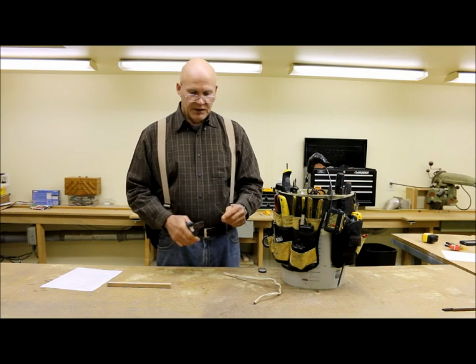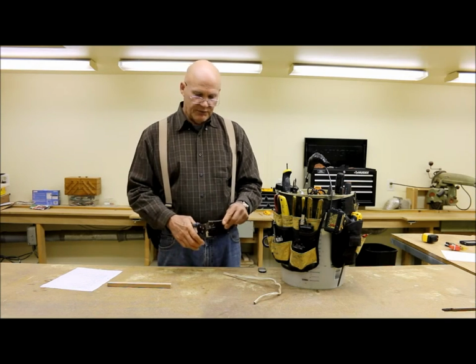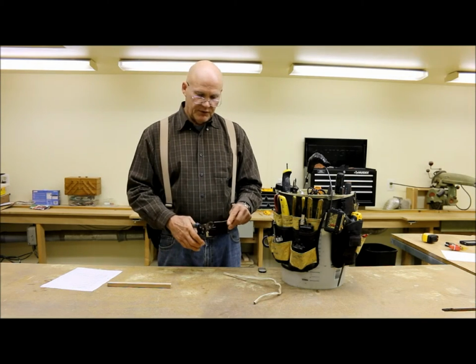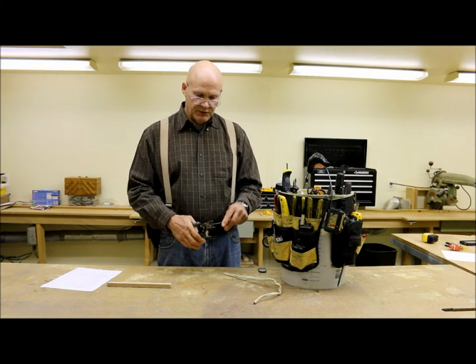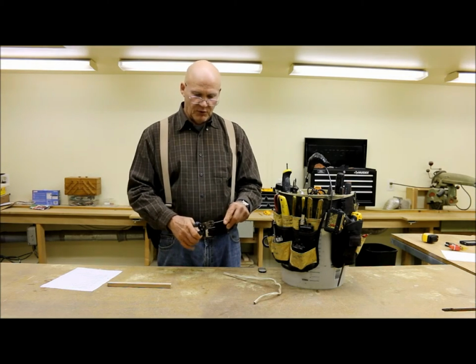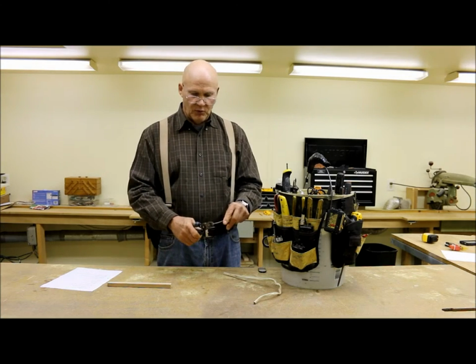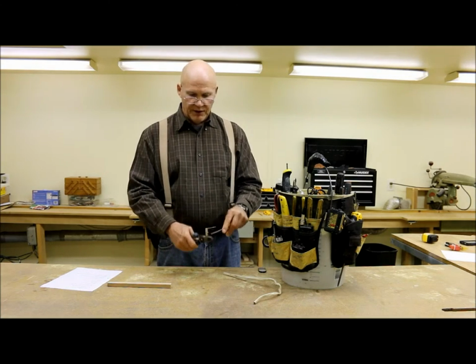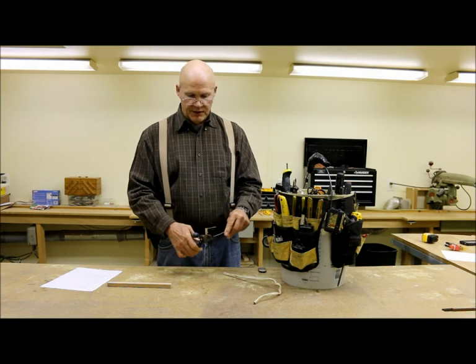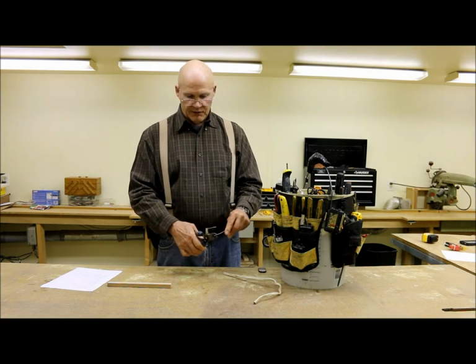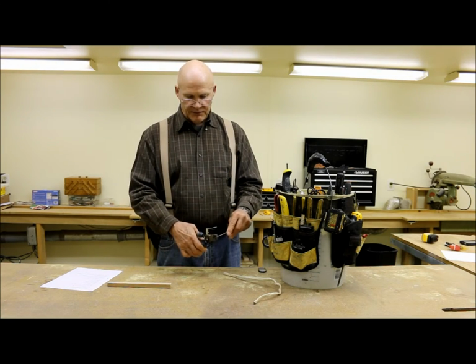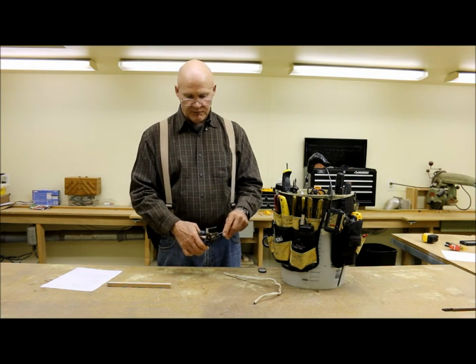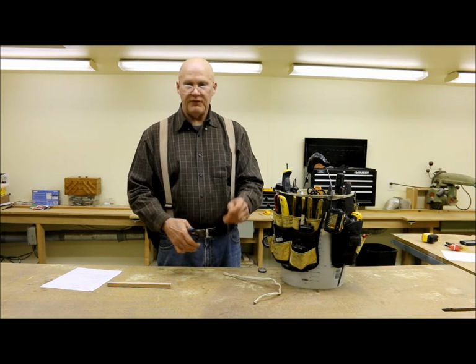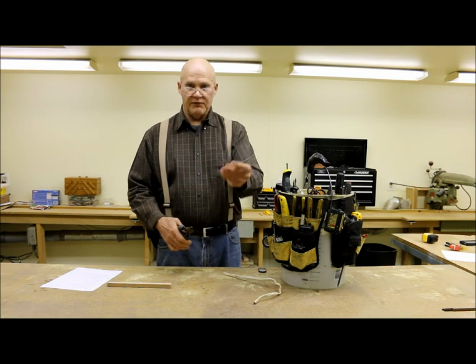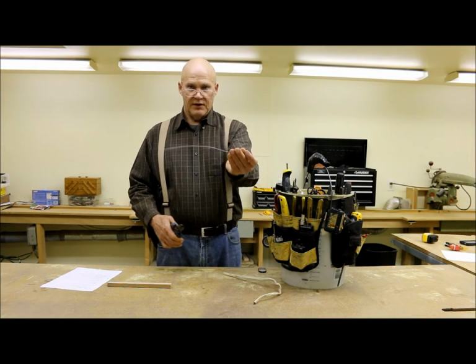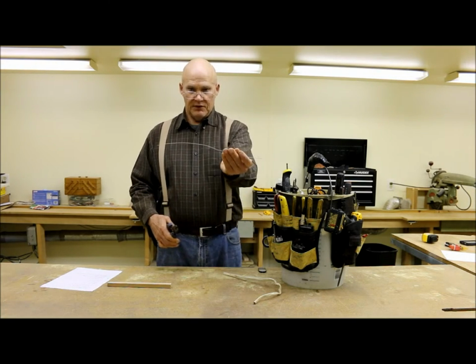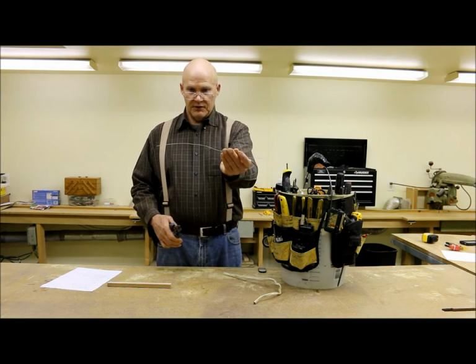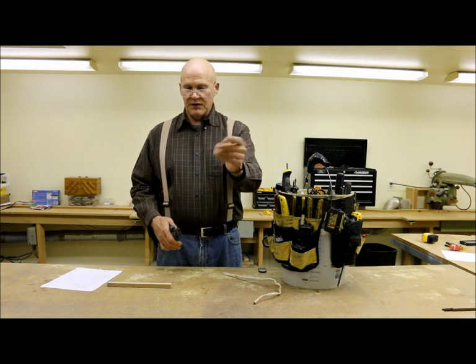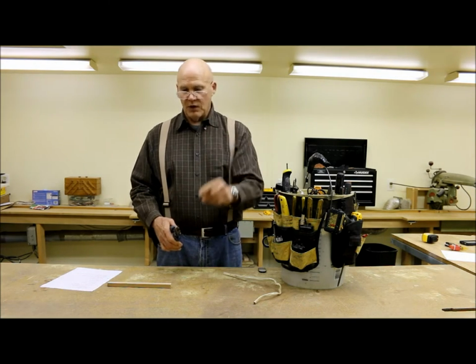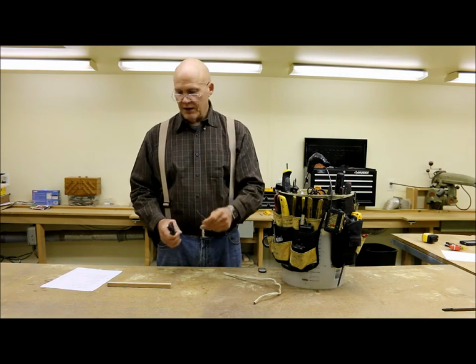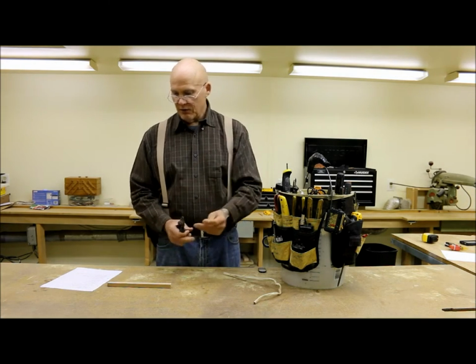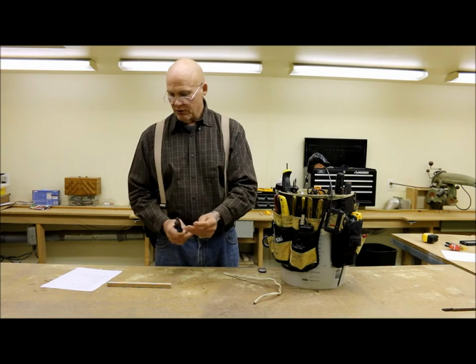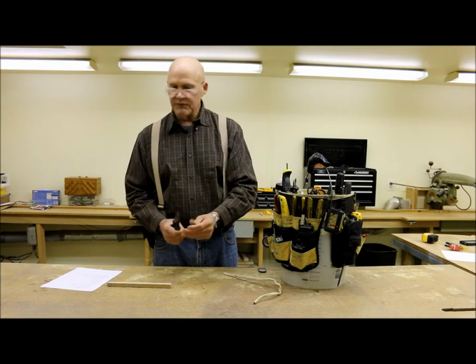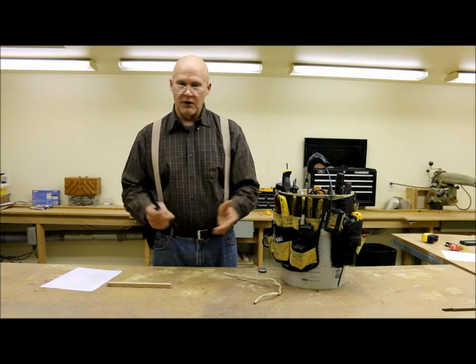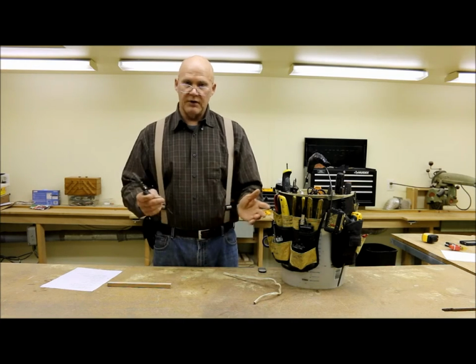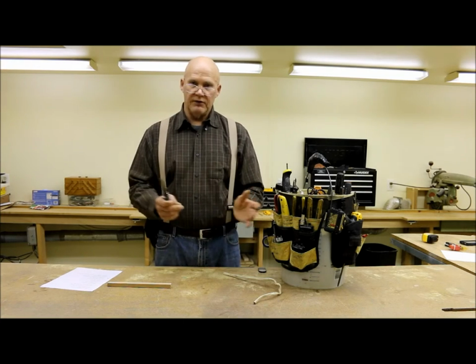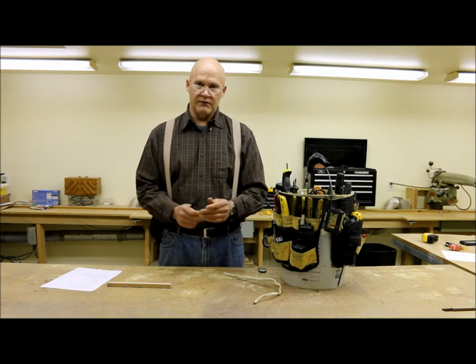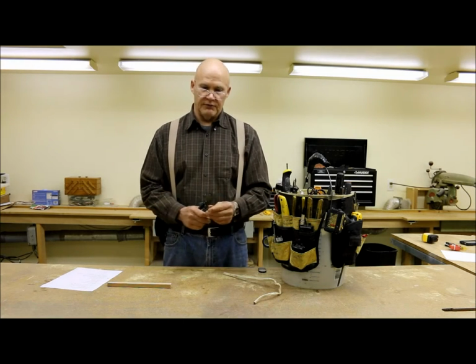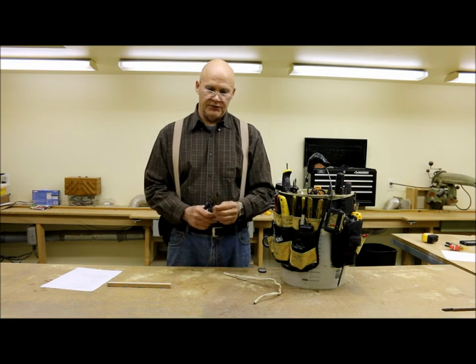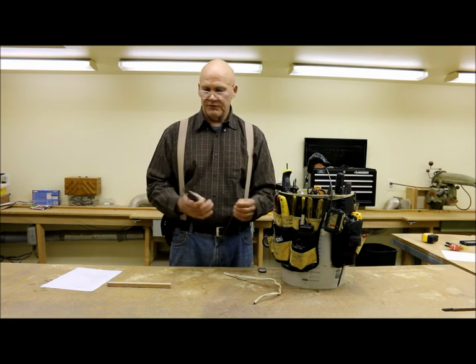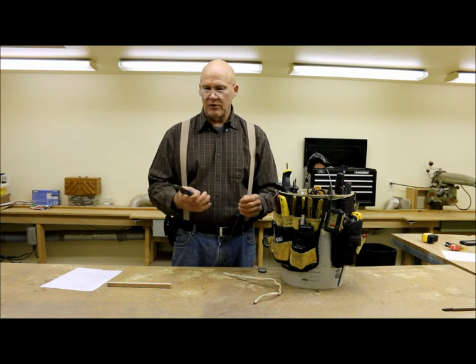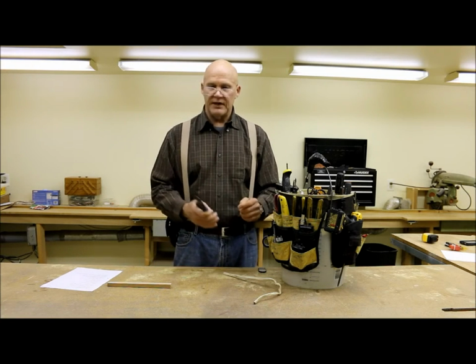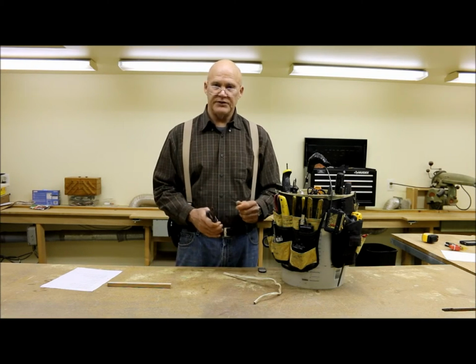Even for small wire, they cut great — whether you have thin gauge wire or even rope. I use these for rope occasionally as well.